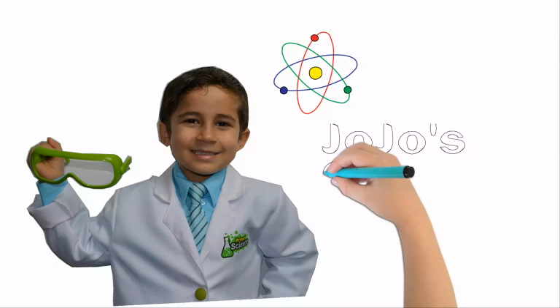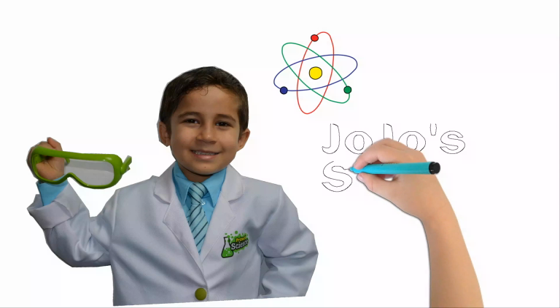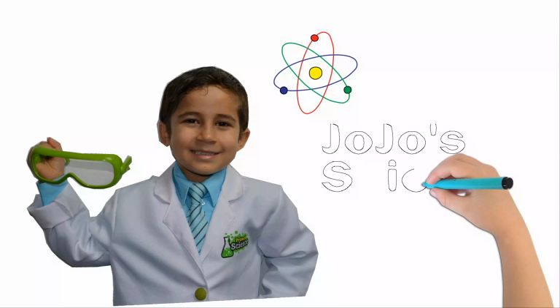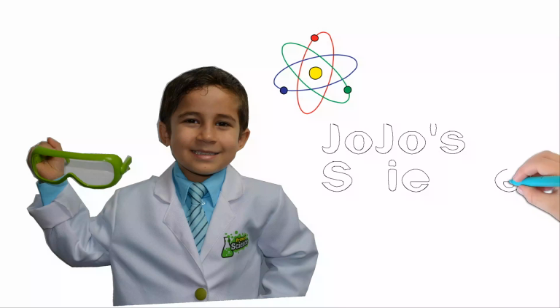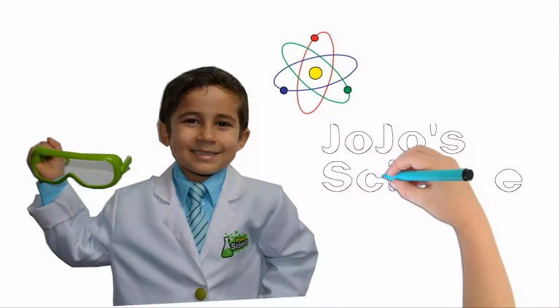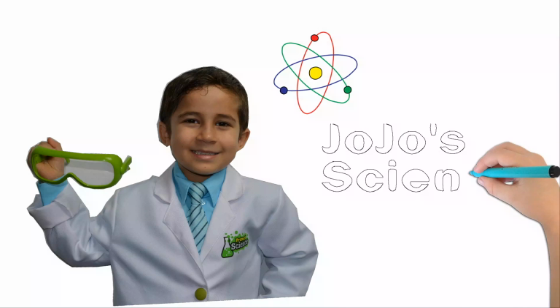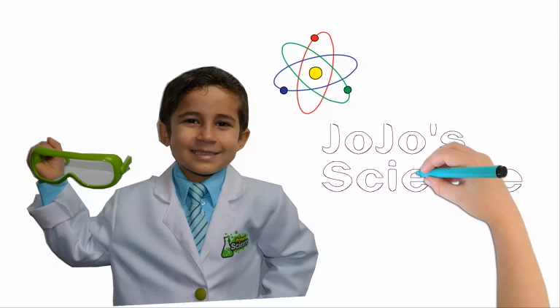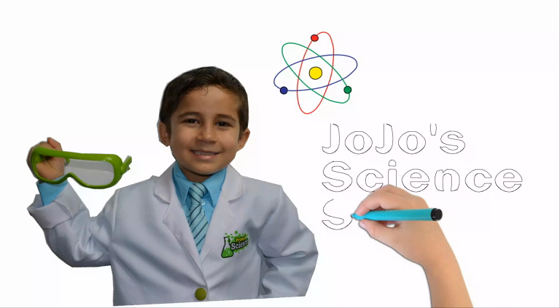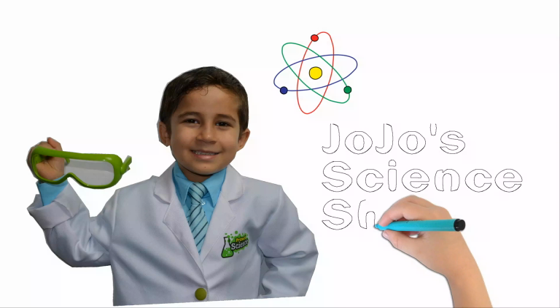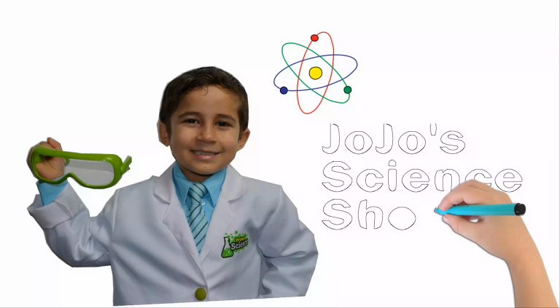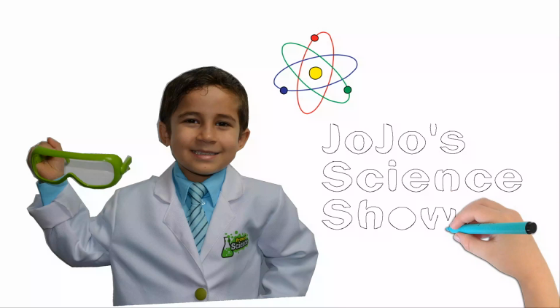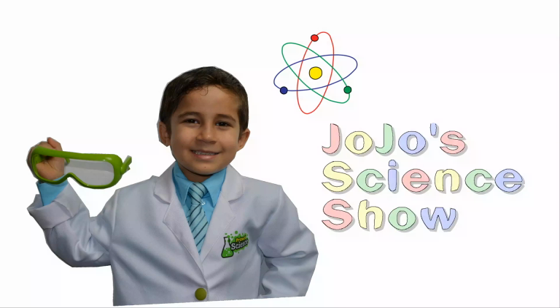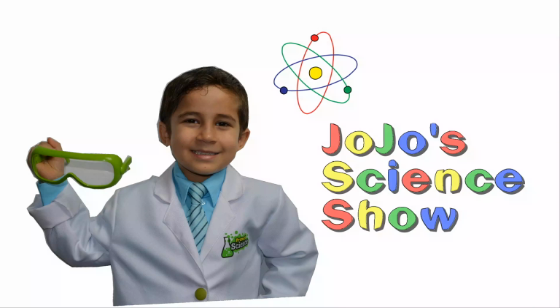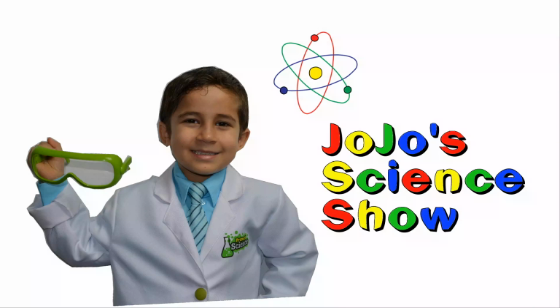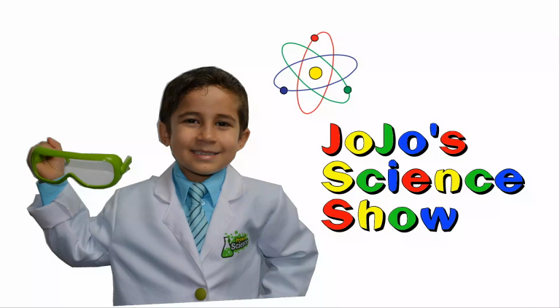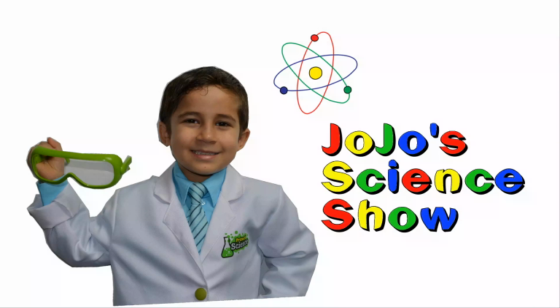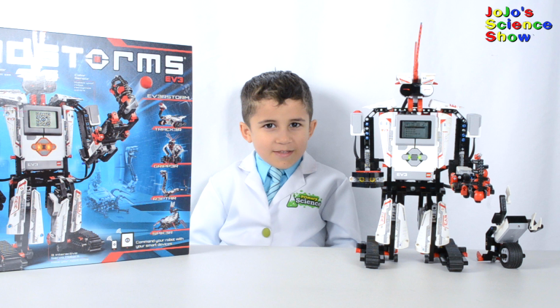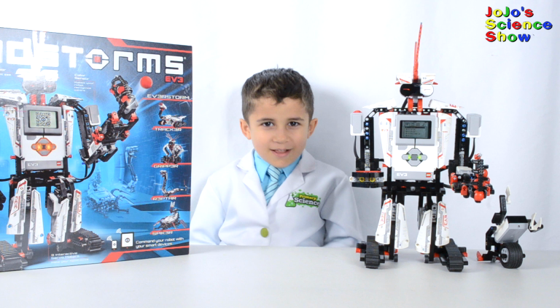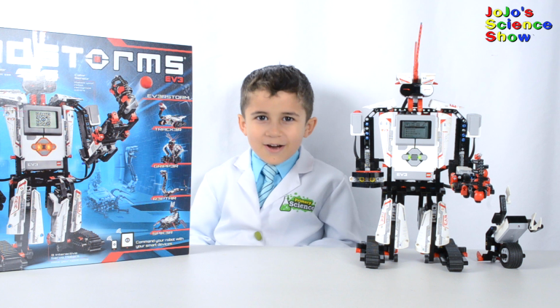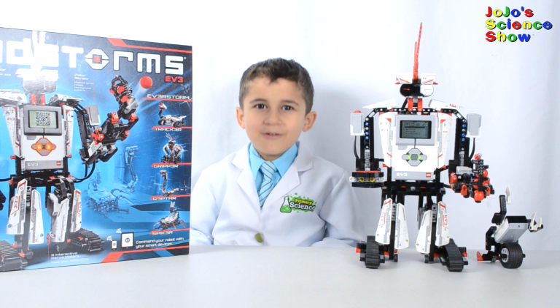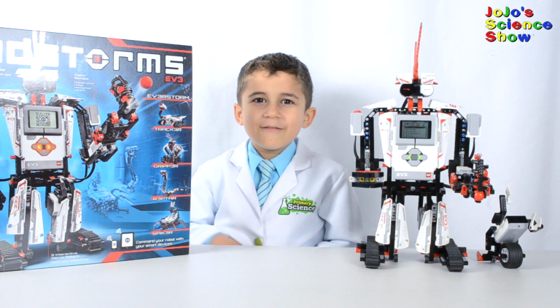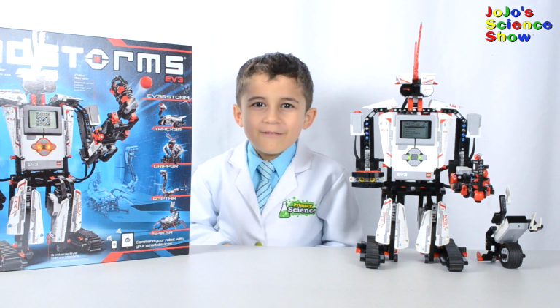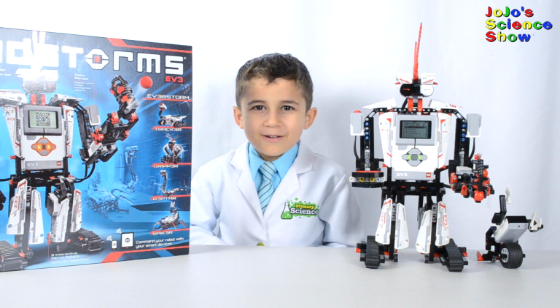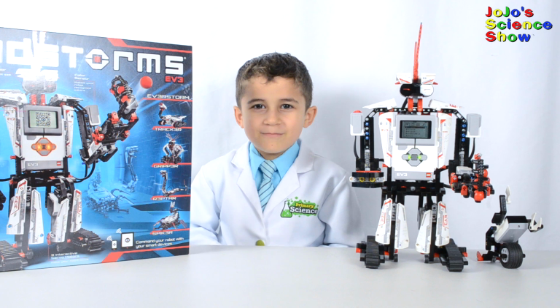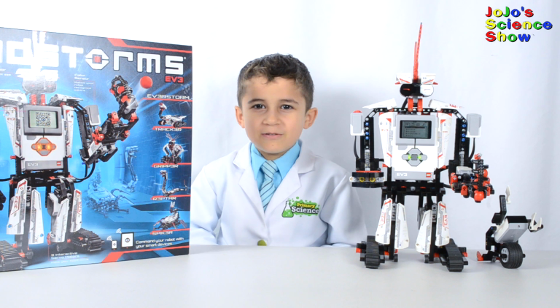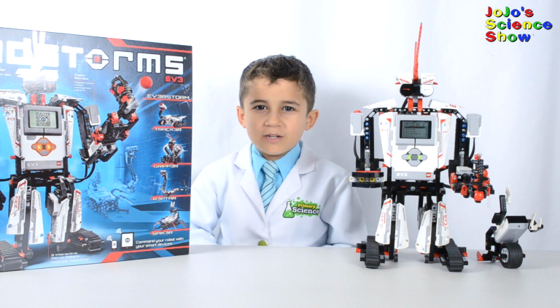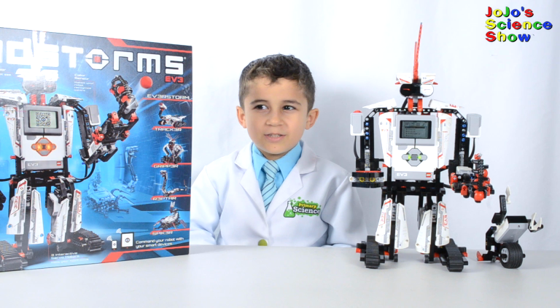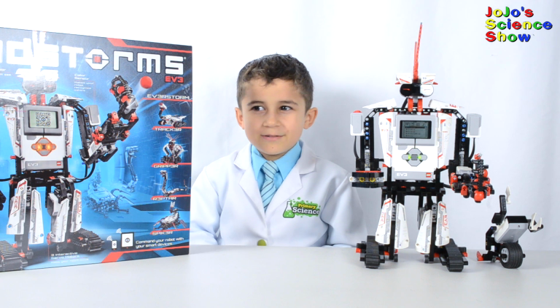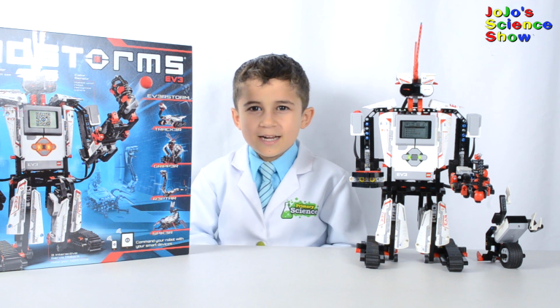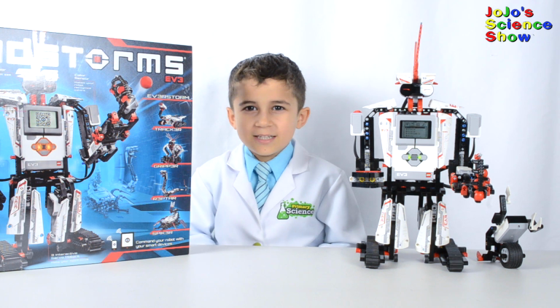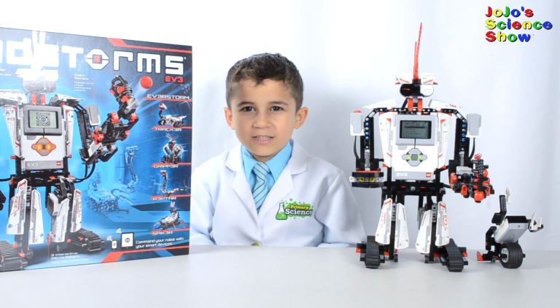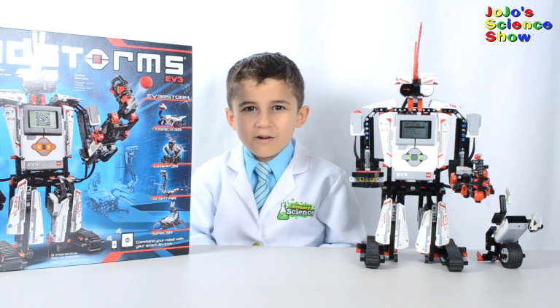JoJo Science Show! Hello, welcome to JoJo Science Show.